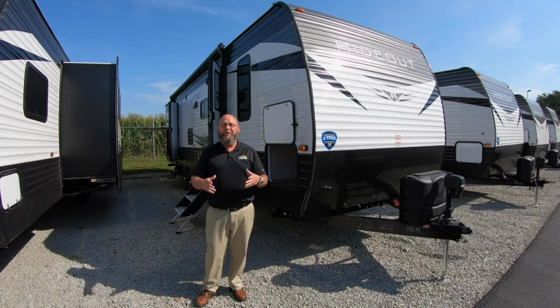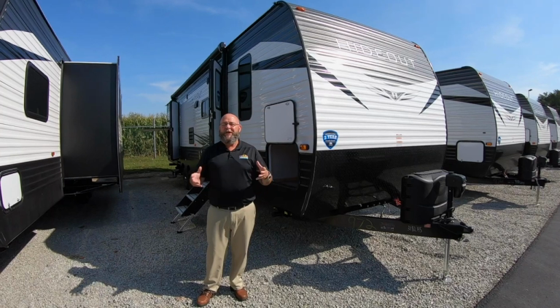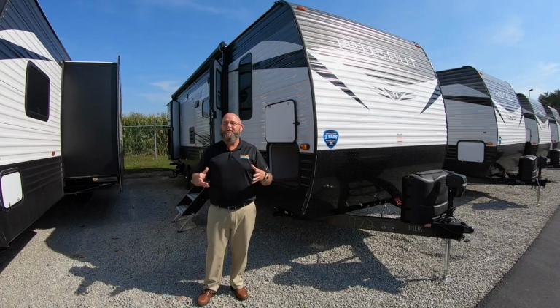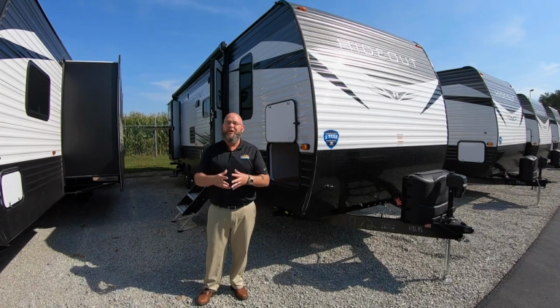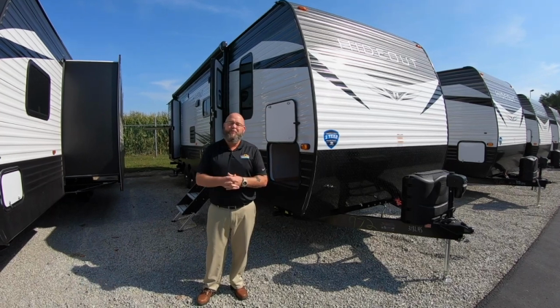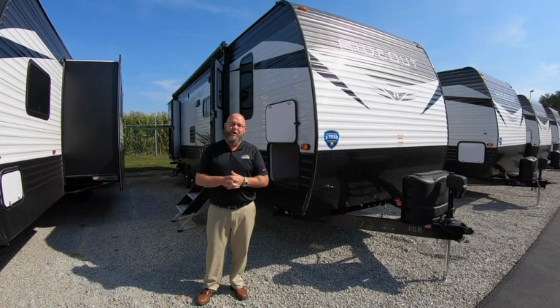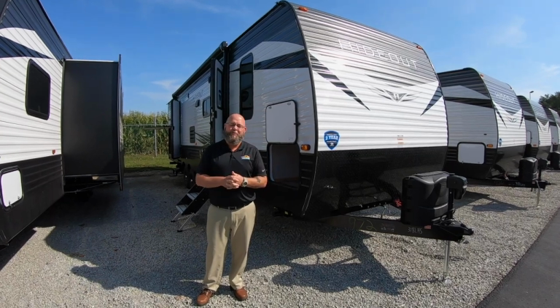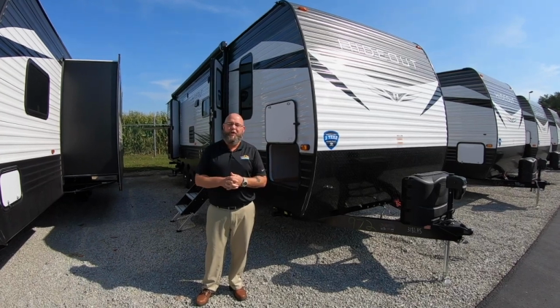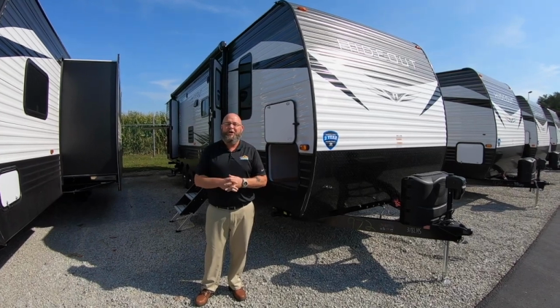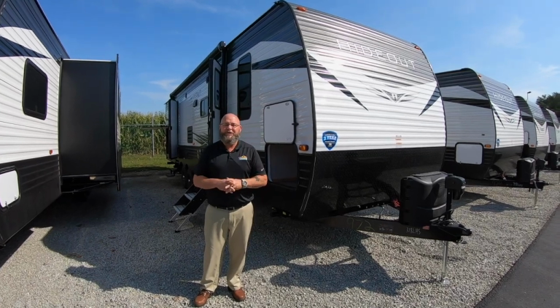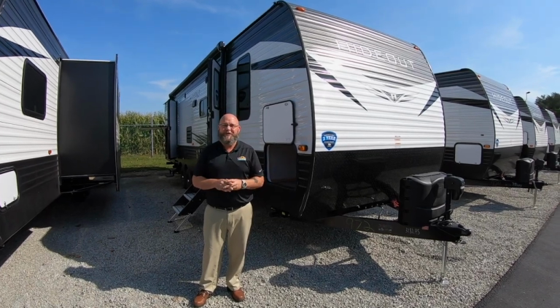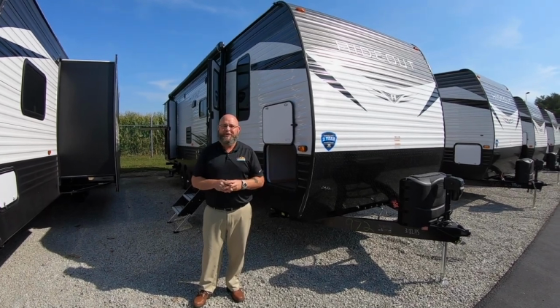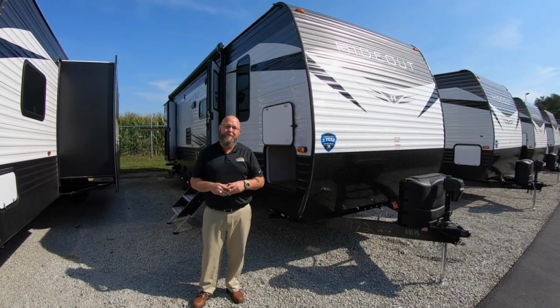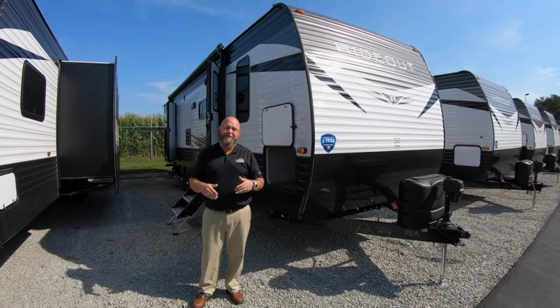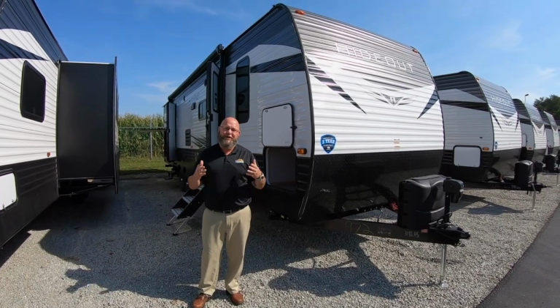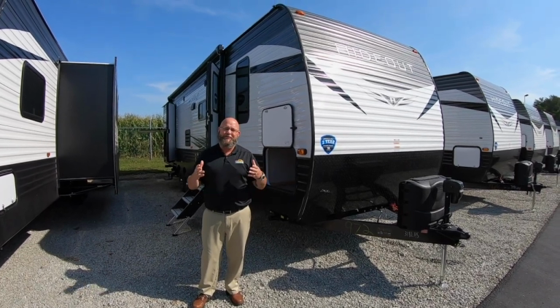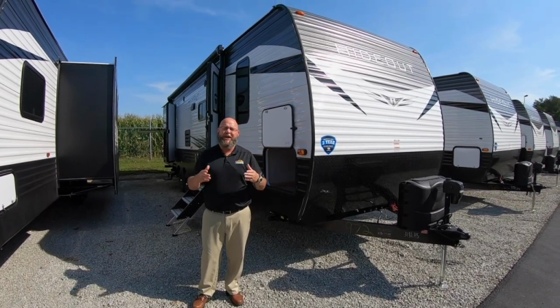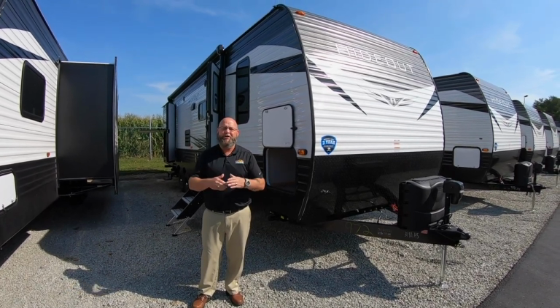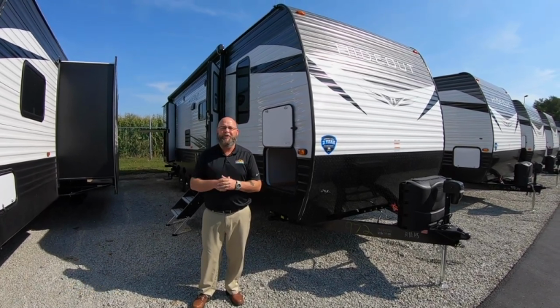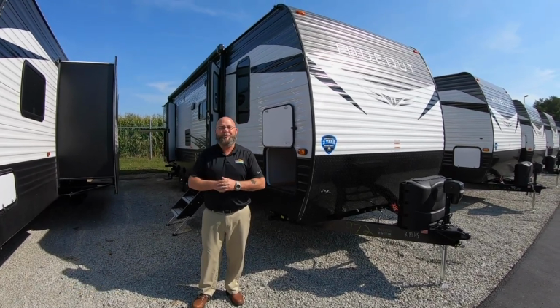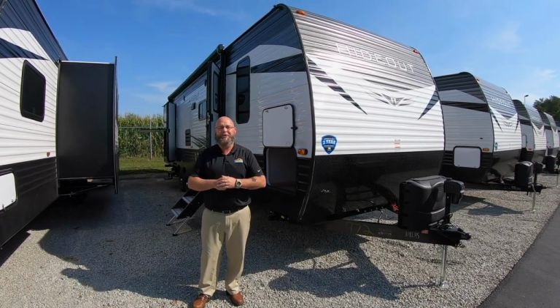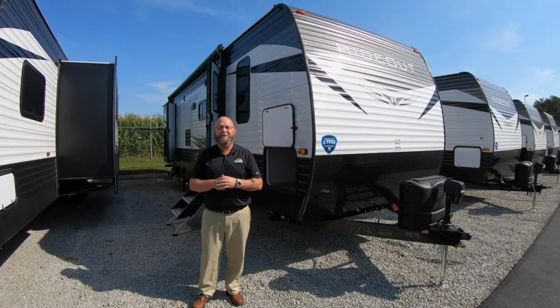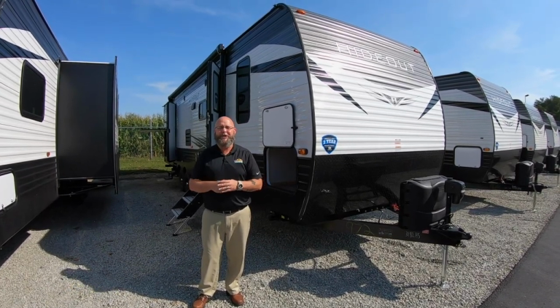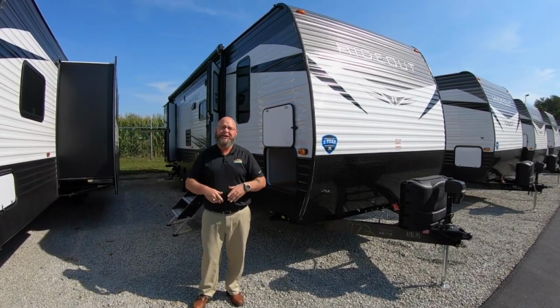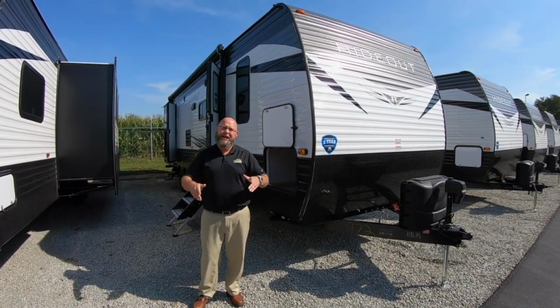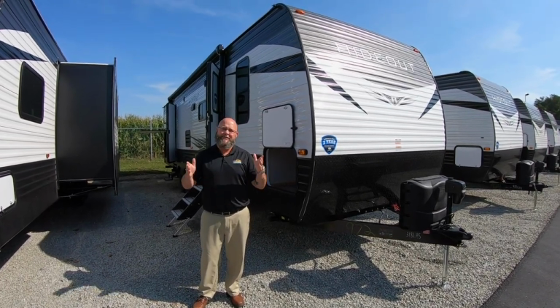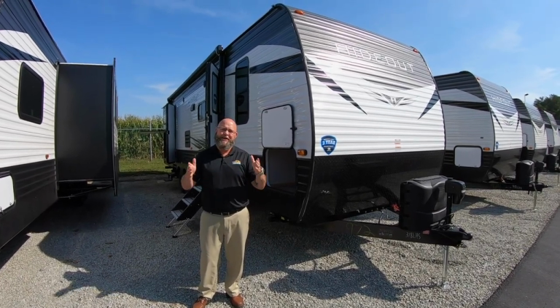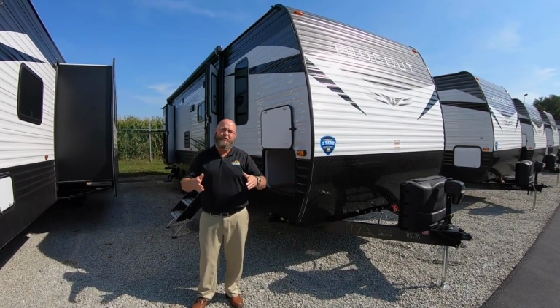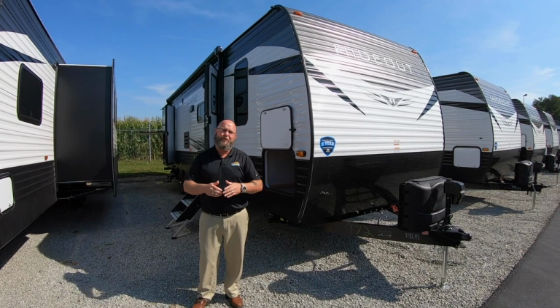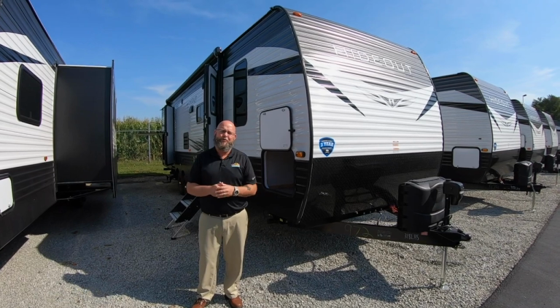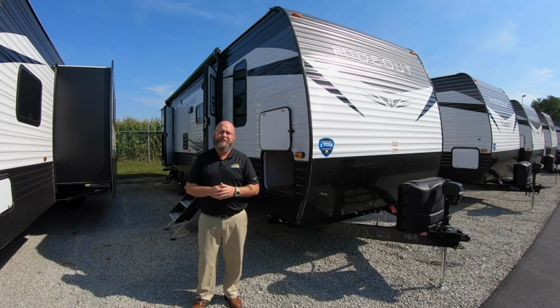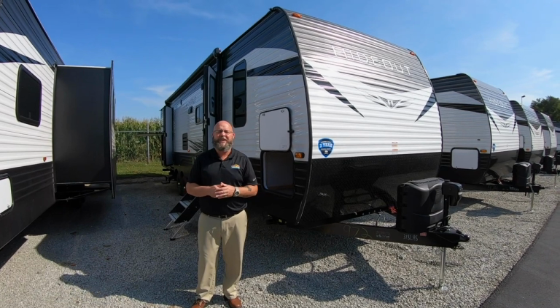Good morning everyone. Welcome to Walnut Ridge Family RV Sales. I'm your host Tony McMillan and today is Walkthrough Wednesday.